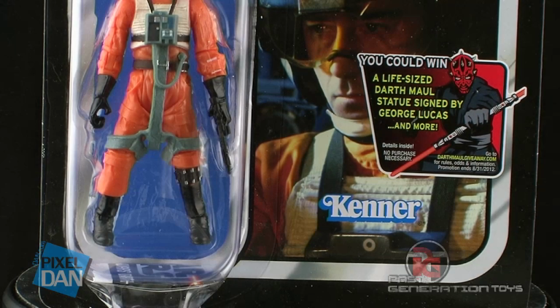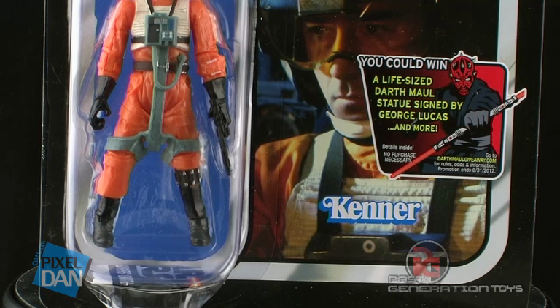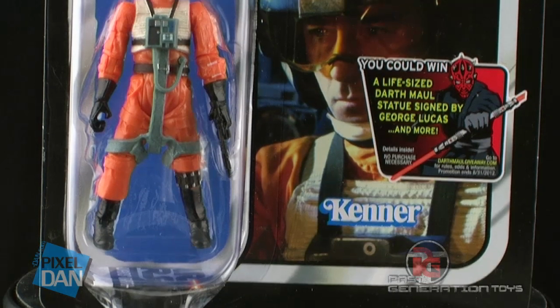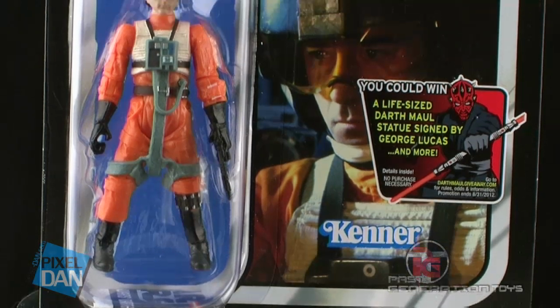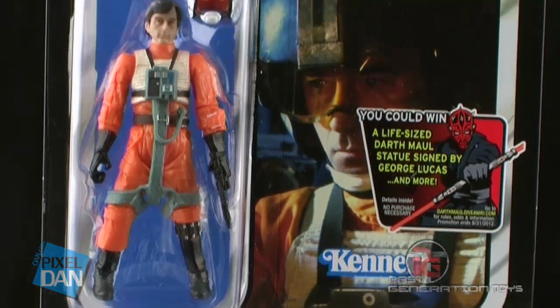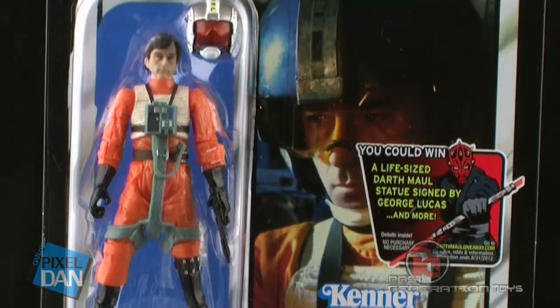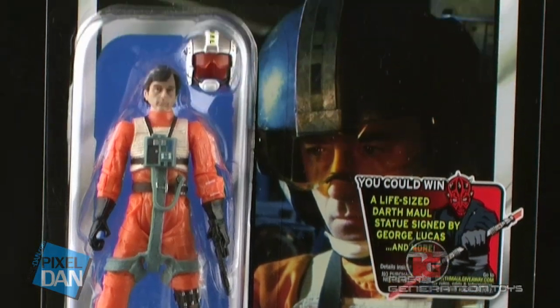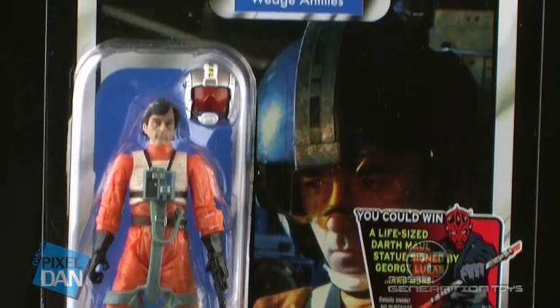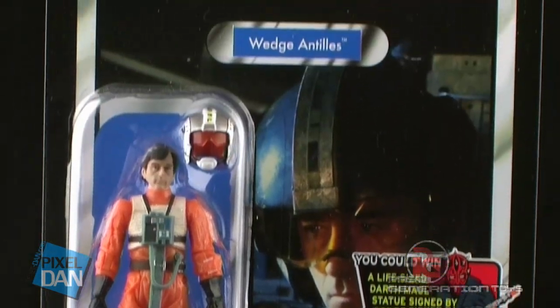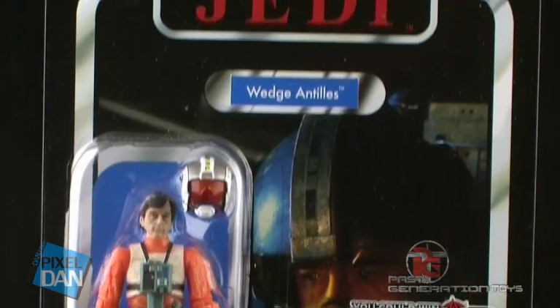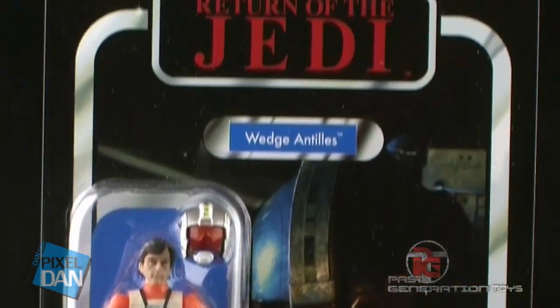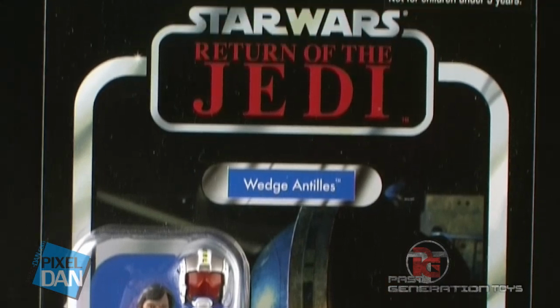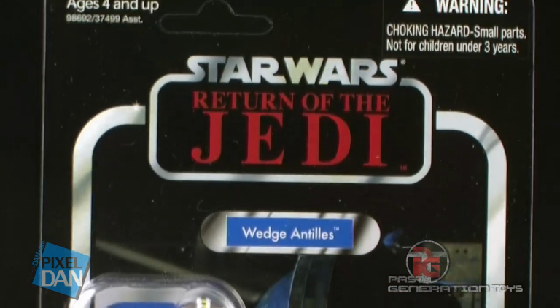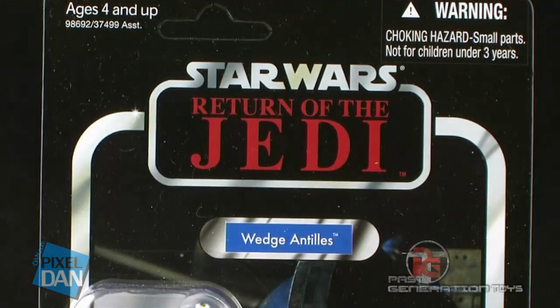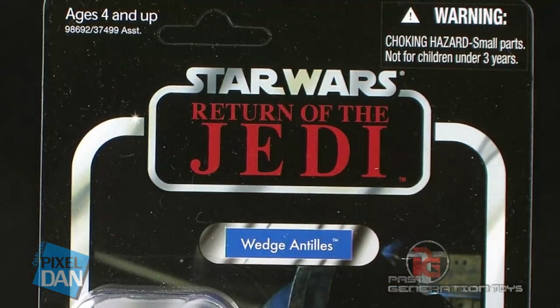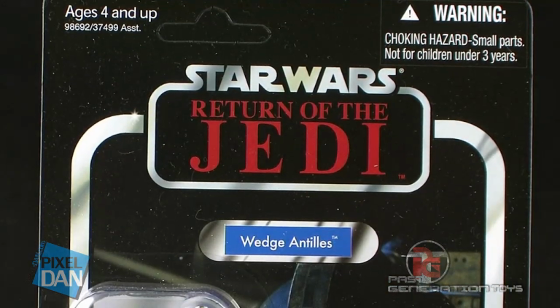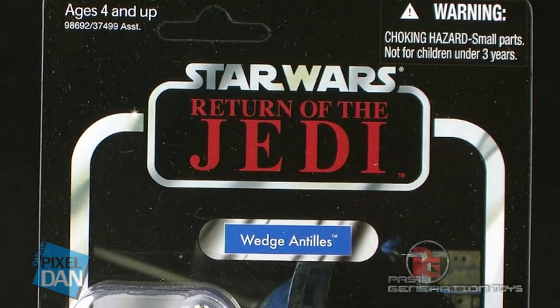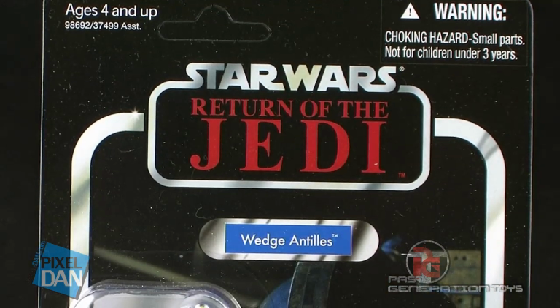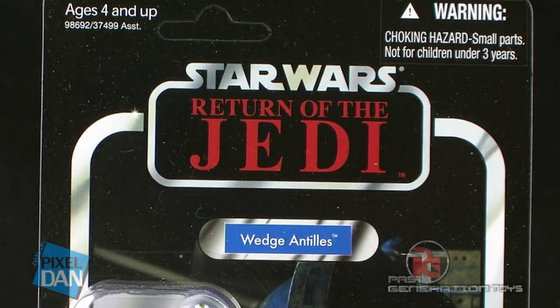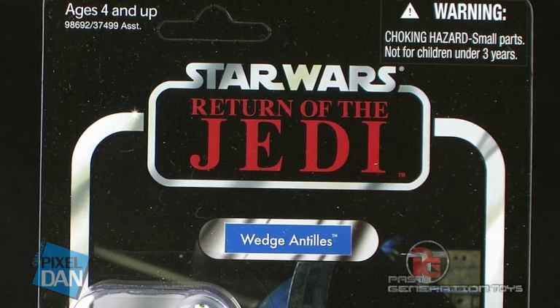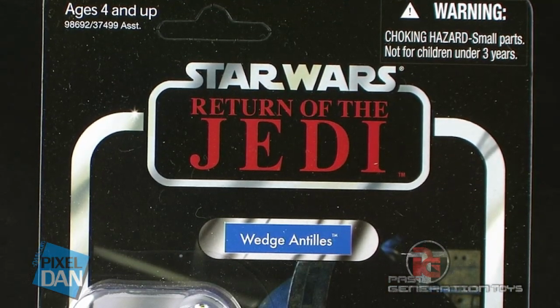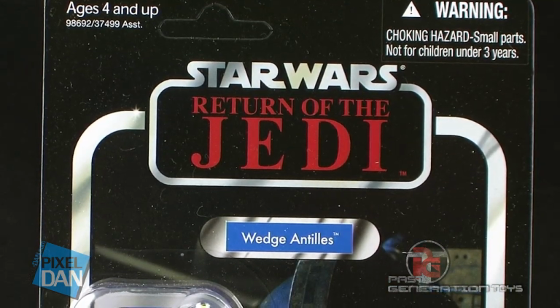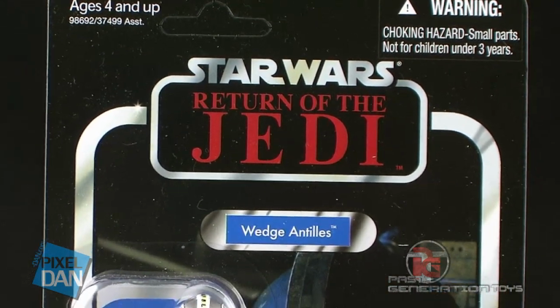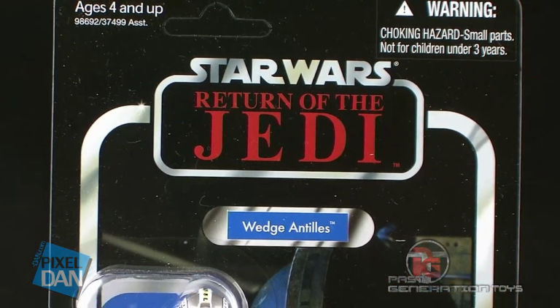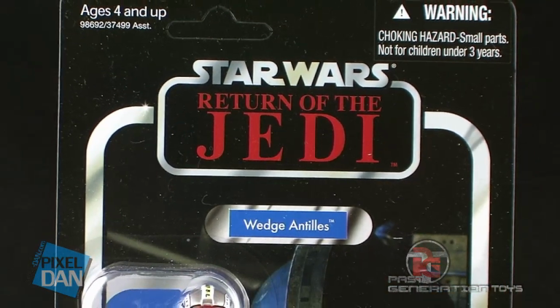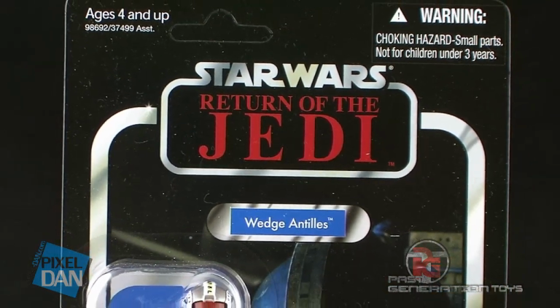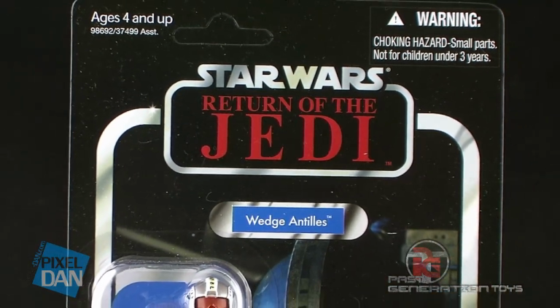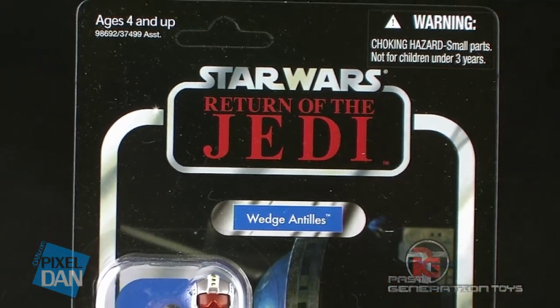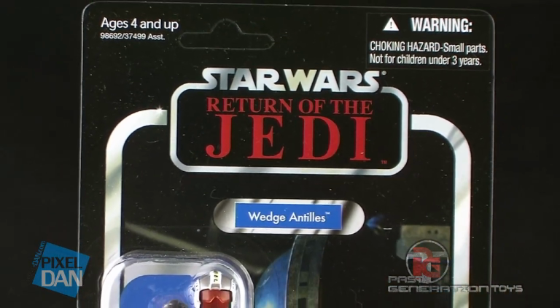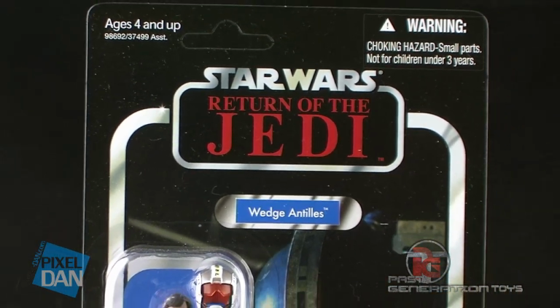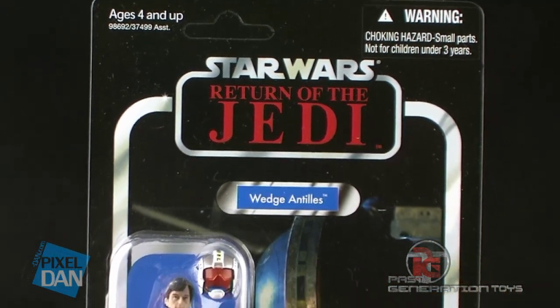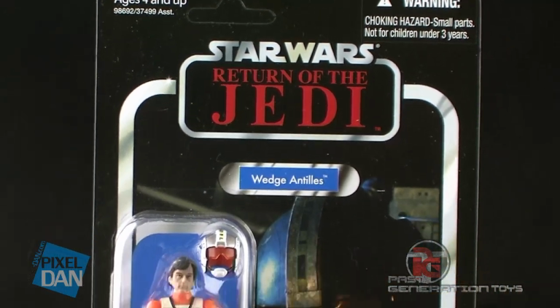Hey guys, I'm Pixel Dan, and this is a review of the Star Wars Vintage Collection Wedge Antilles.